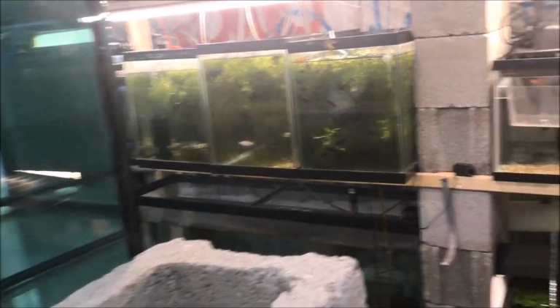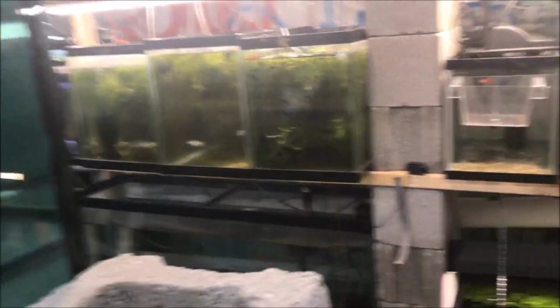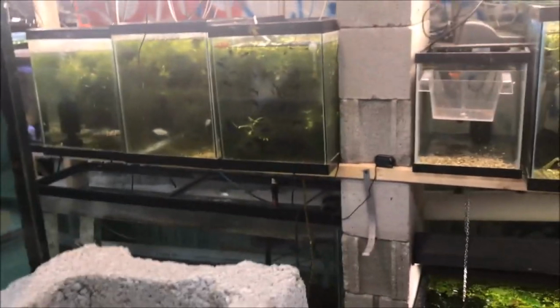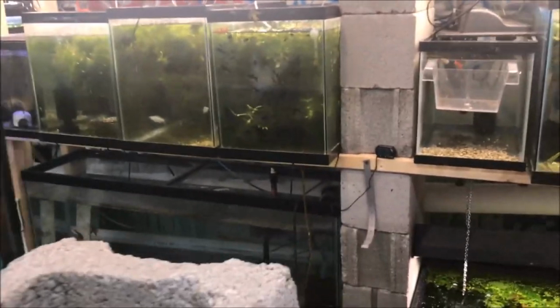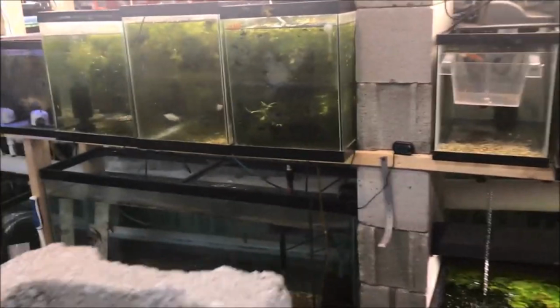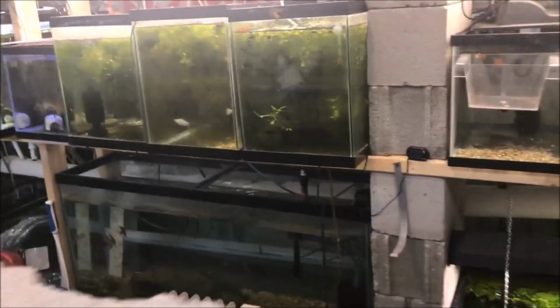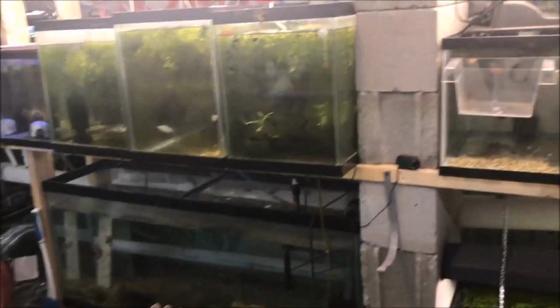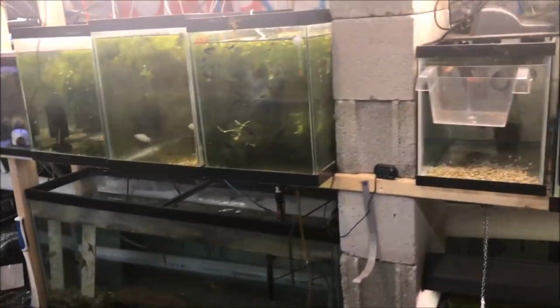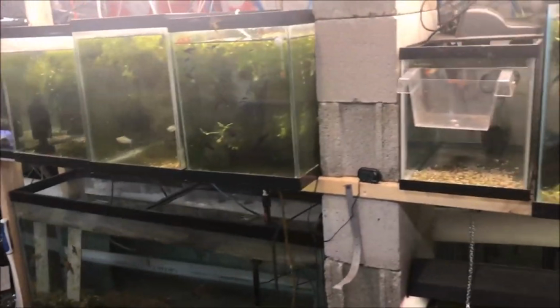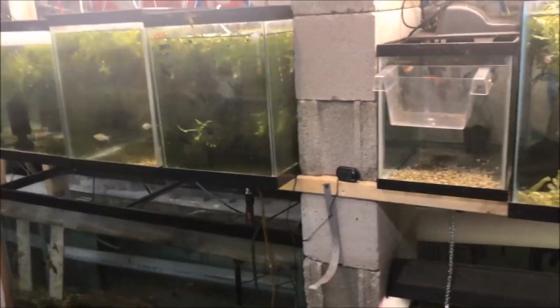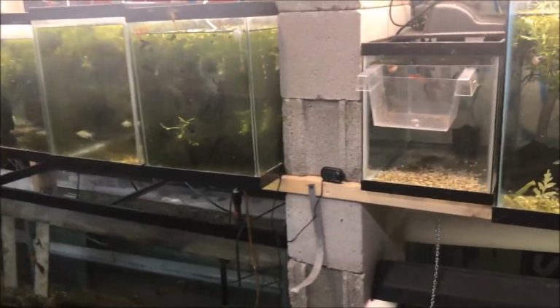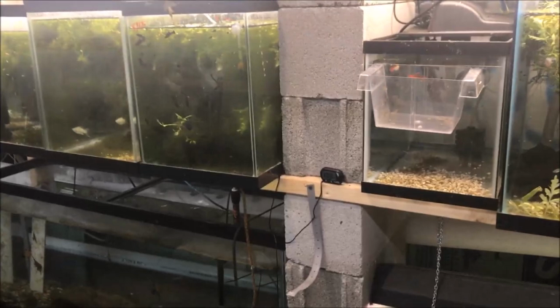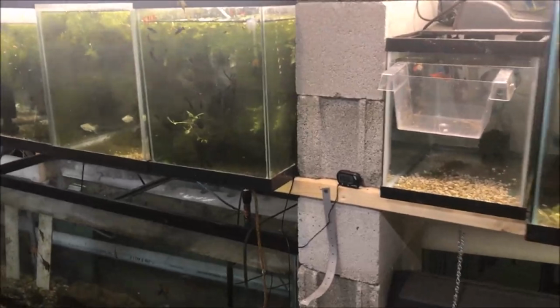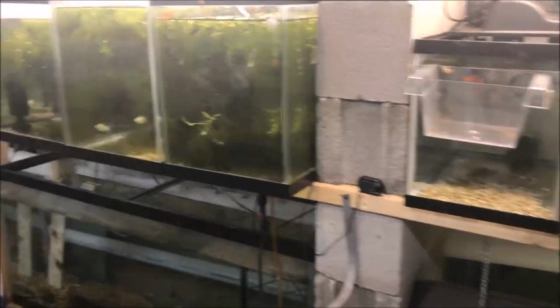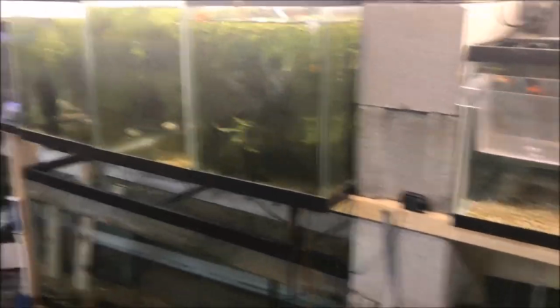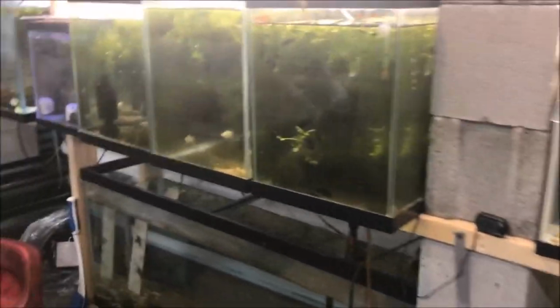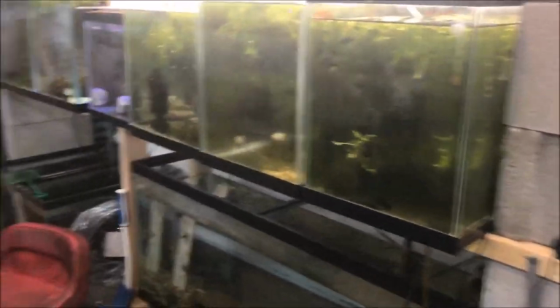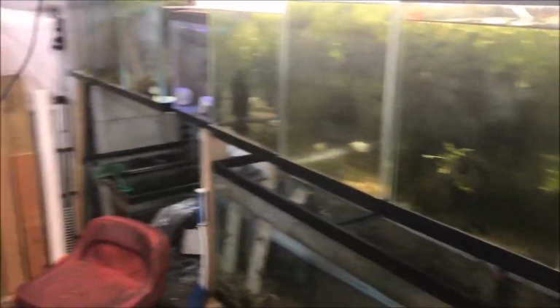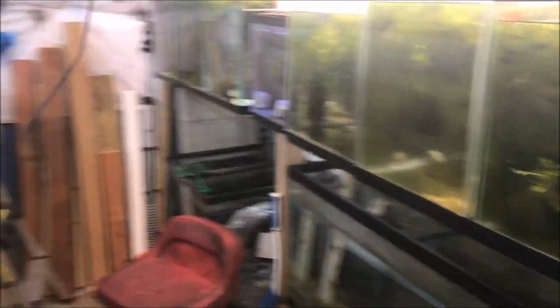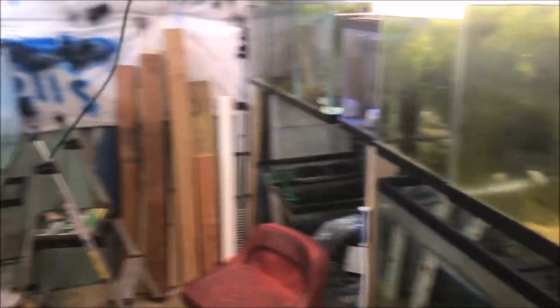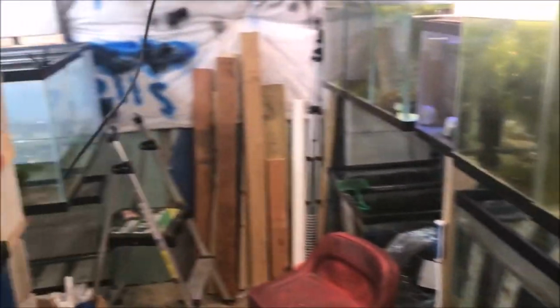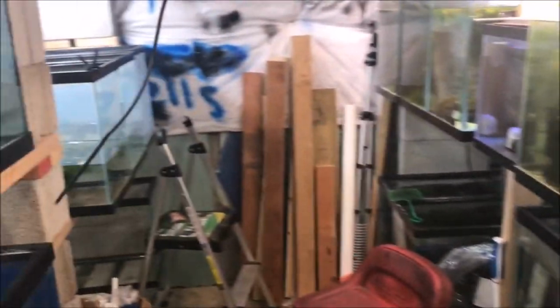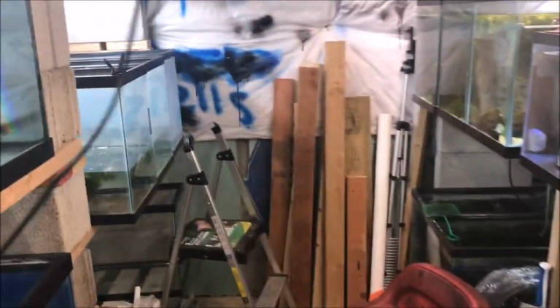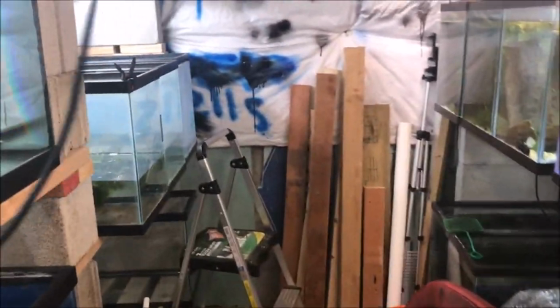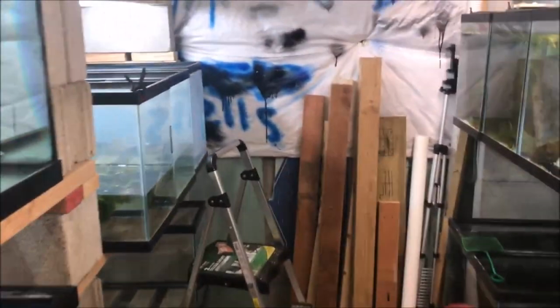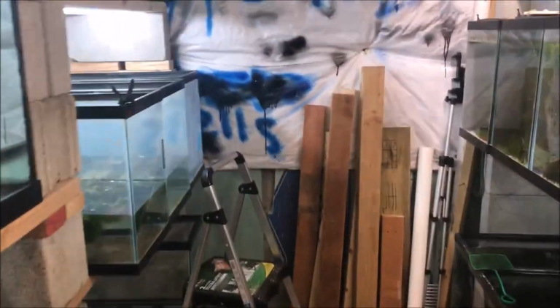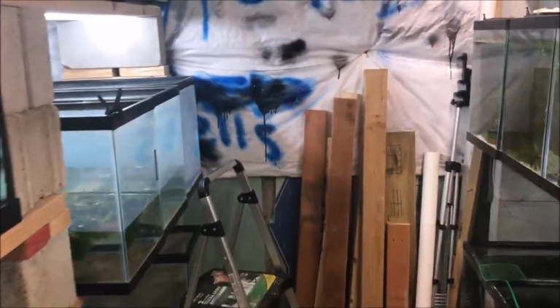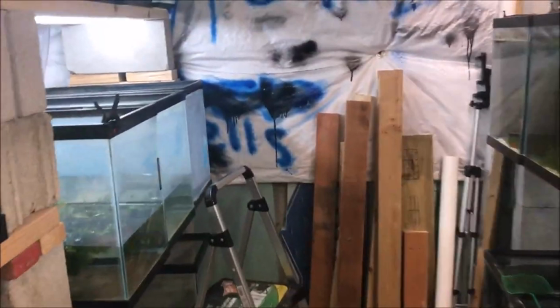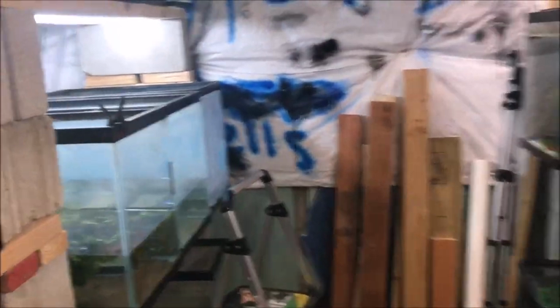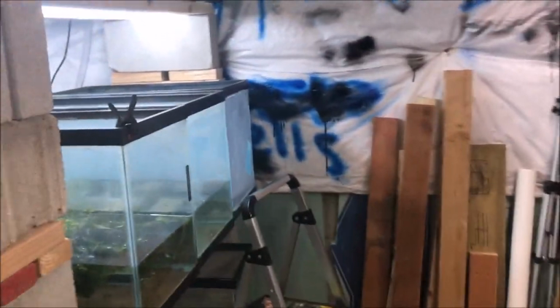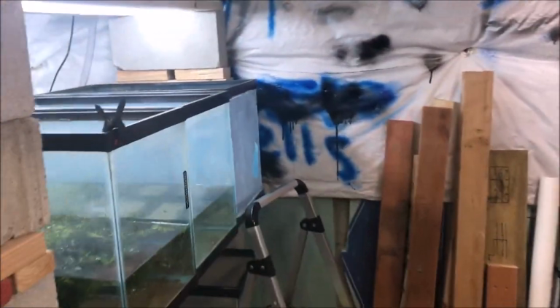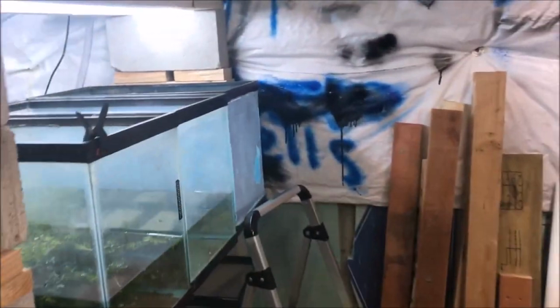That's how my auto water change system works, and I really like it. It's proven very good for me.